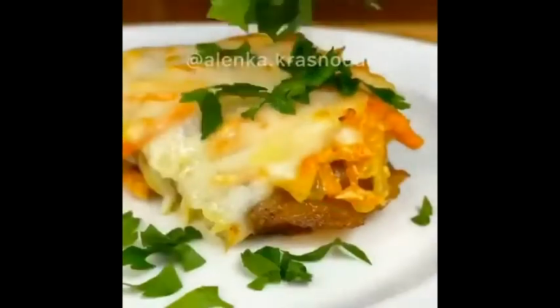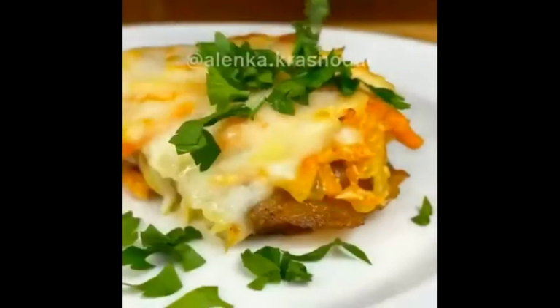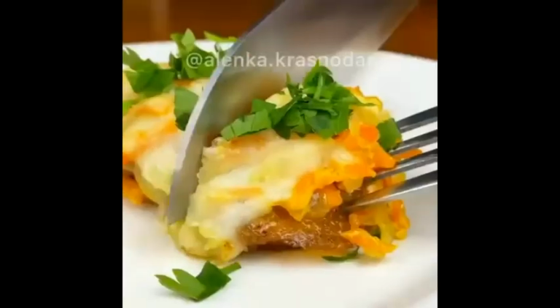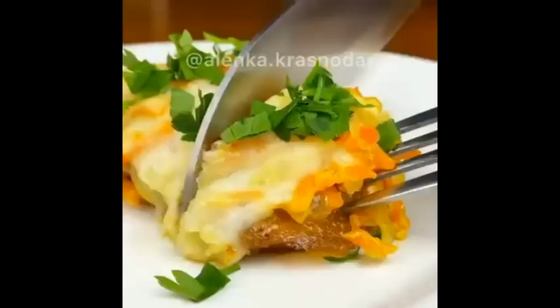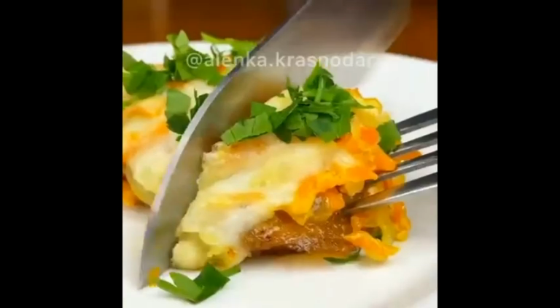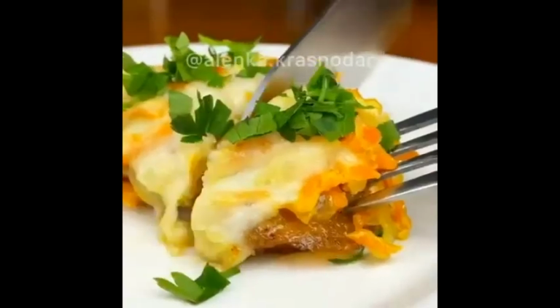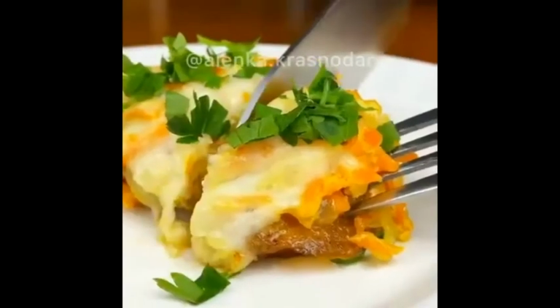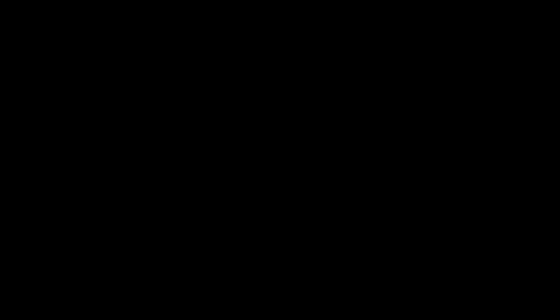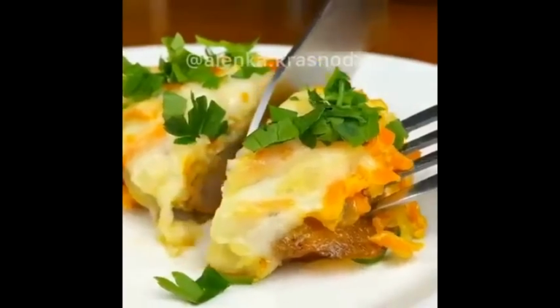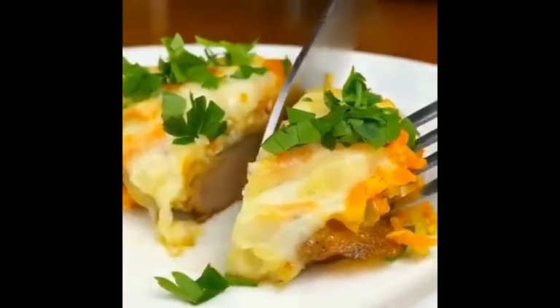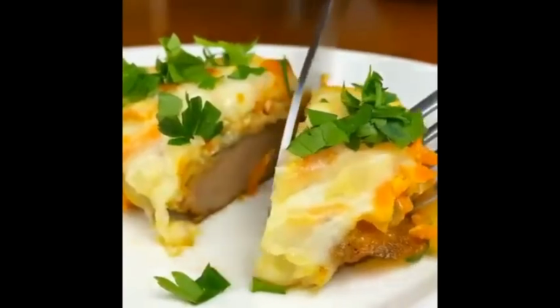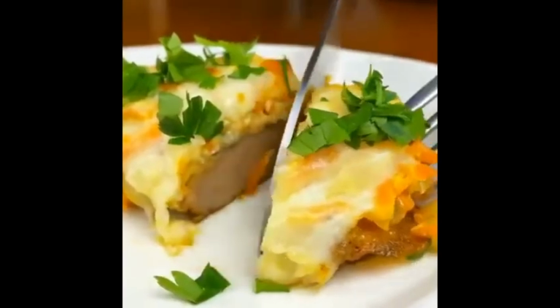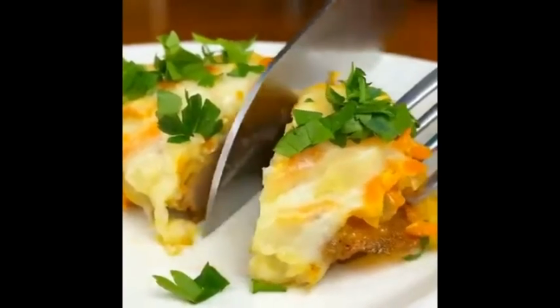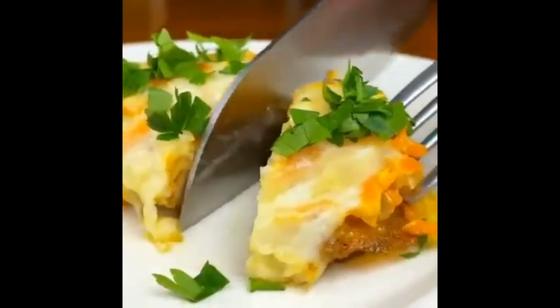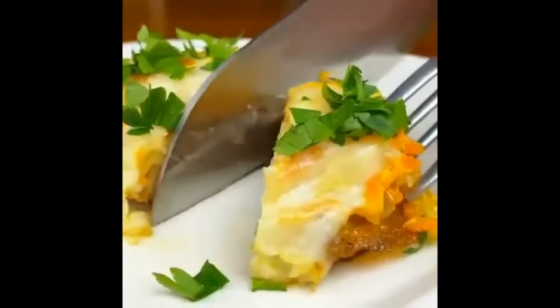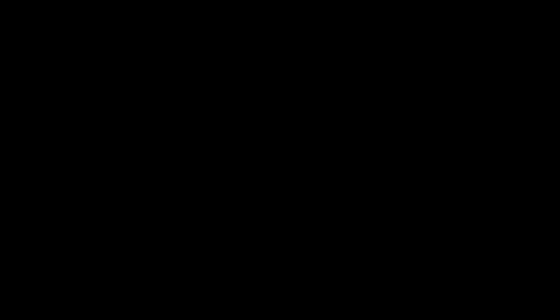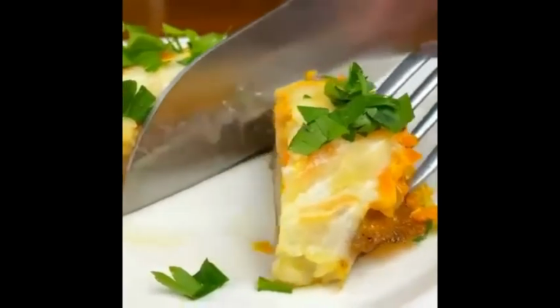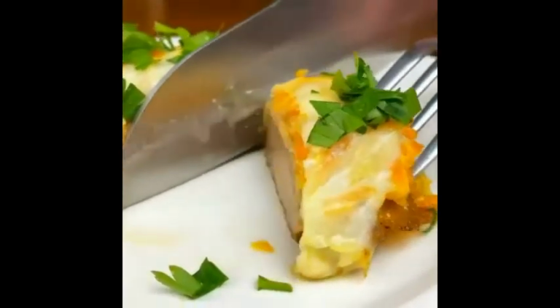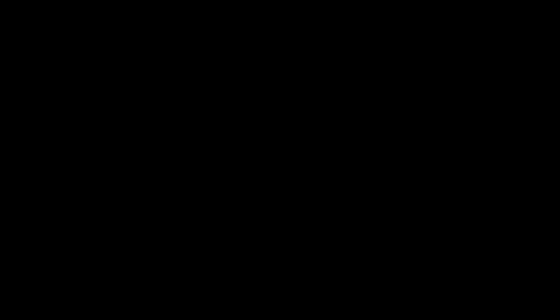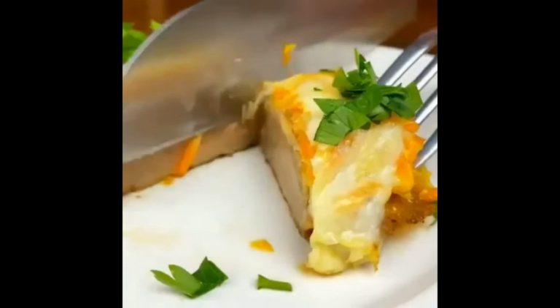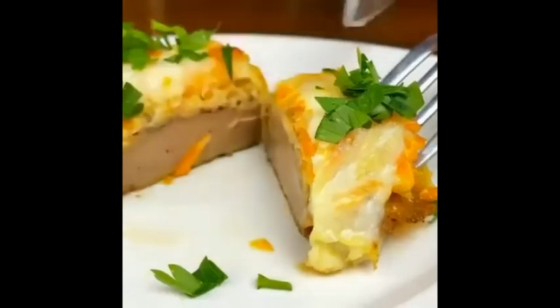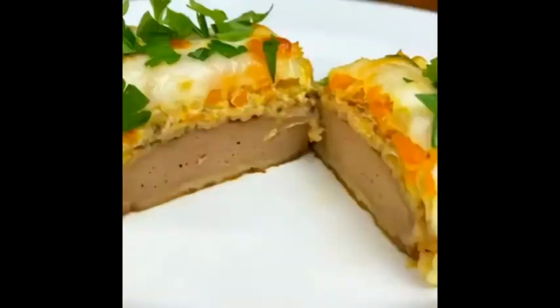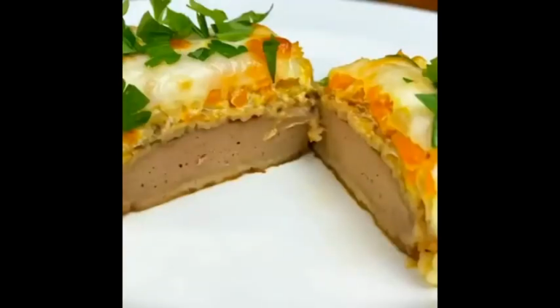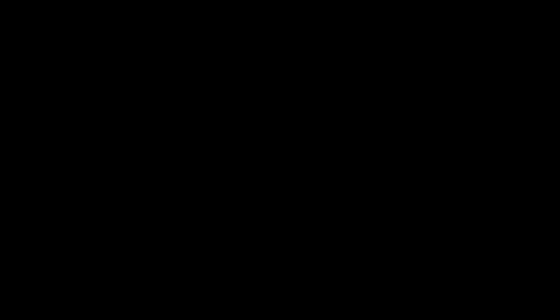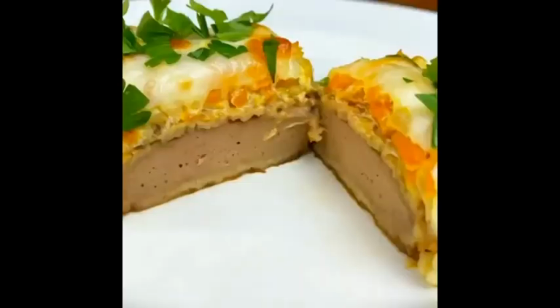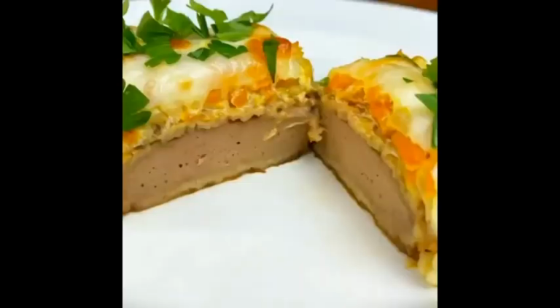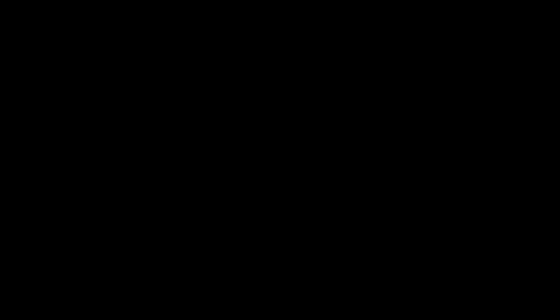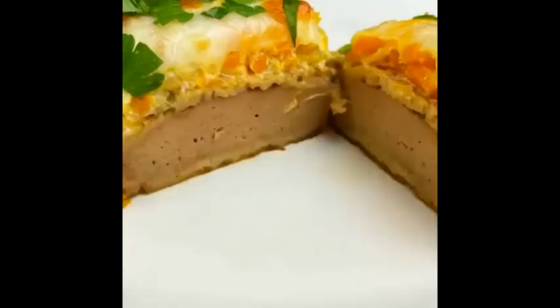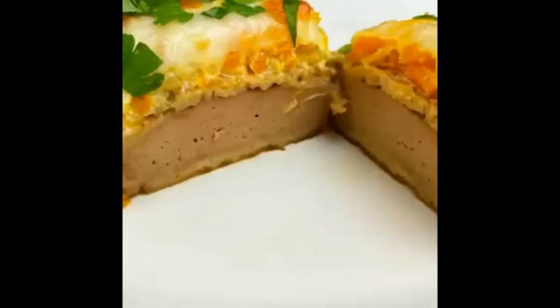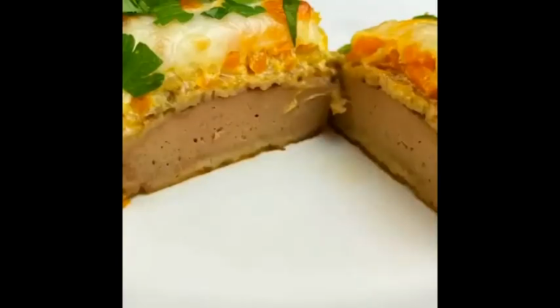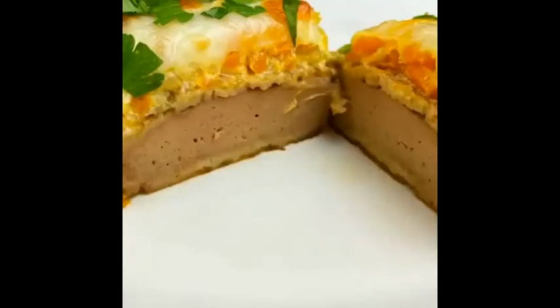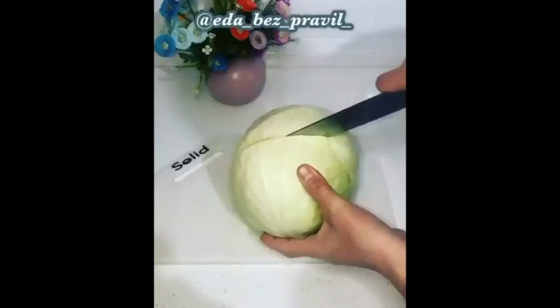Ставим в разогретую духовку при 180 градусах на 10 минут. Это очень вкусно! Попробуйте! Готовьте с удовольствием! Кушайте вкусно и будьте здоровы!